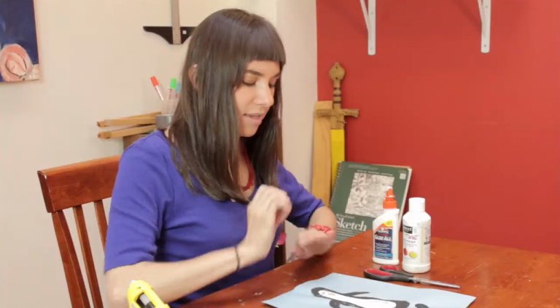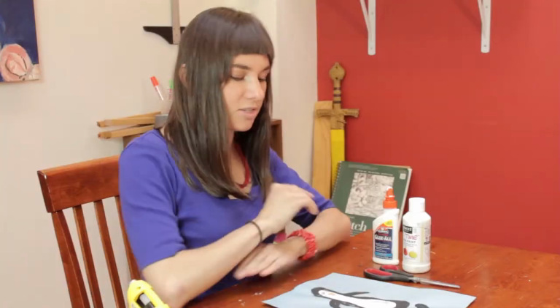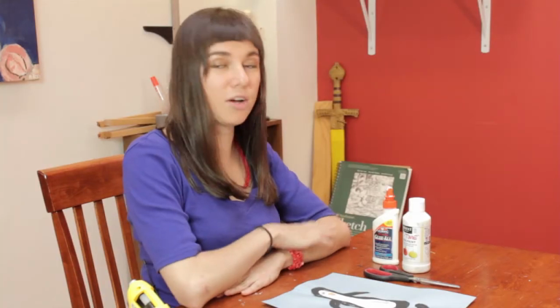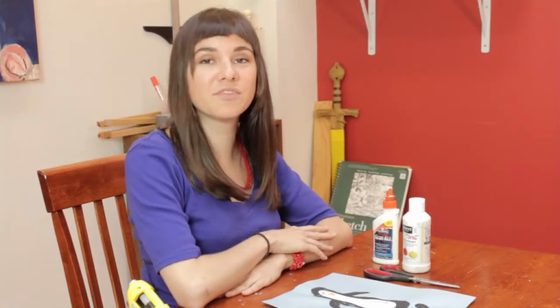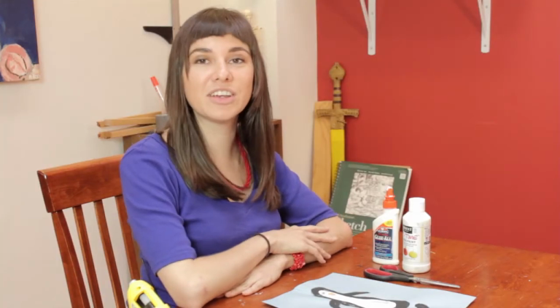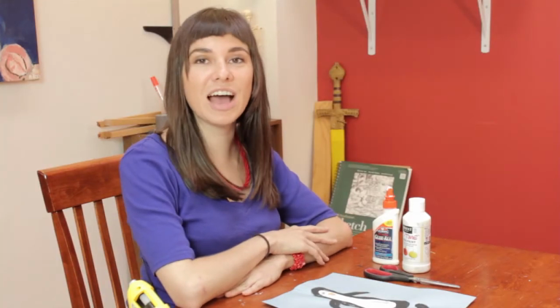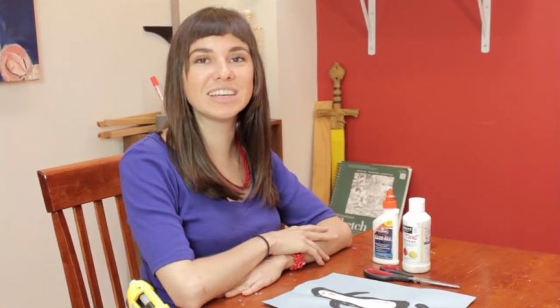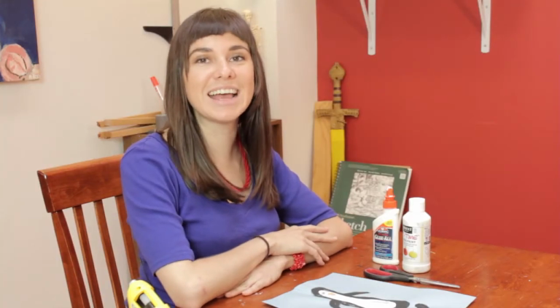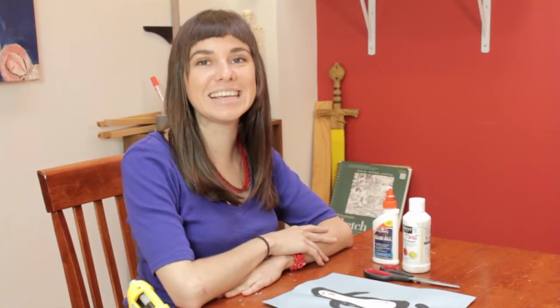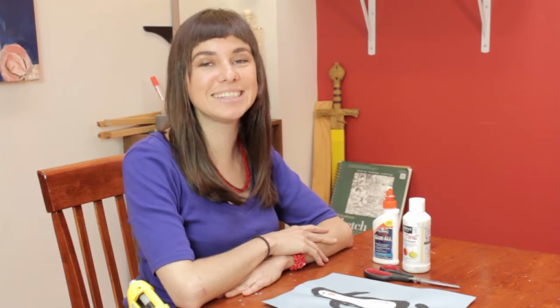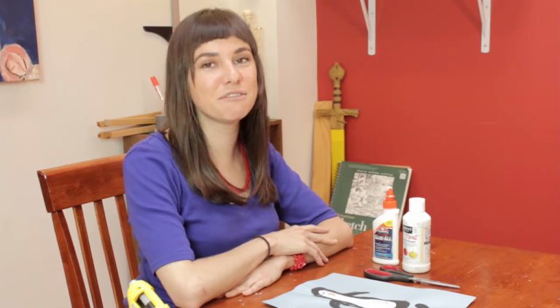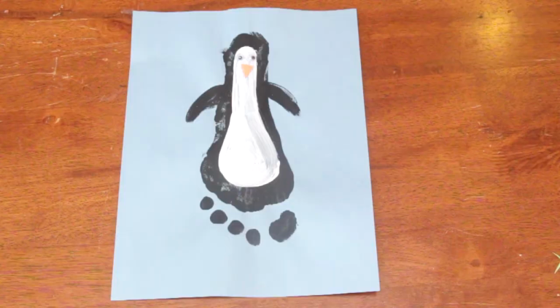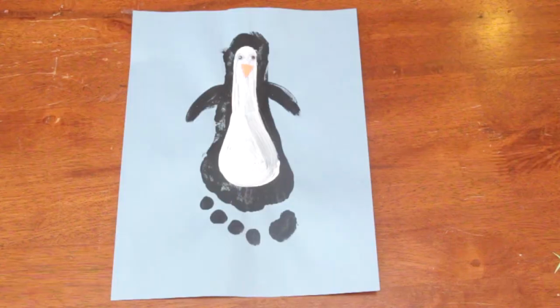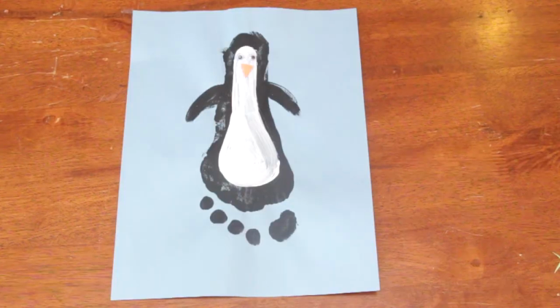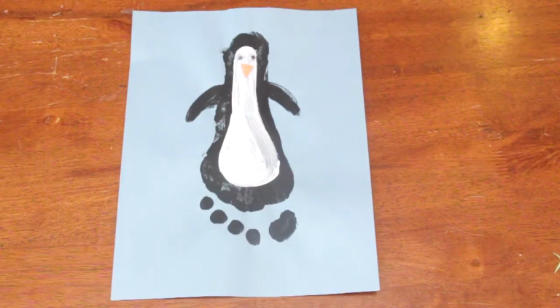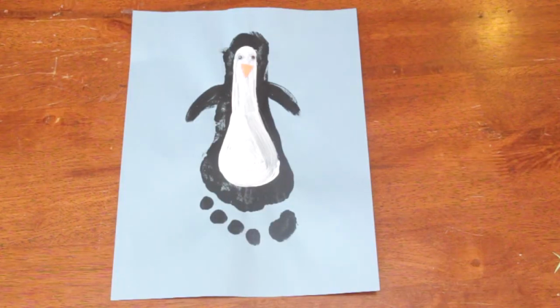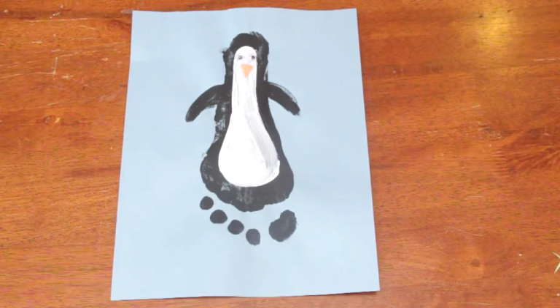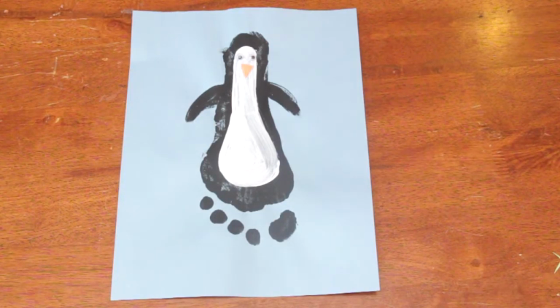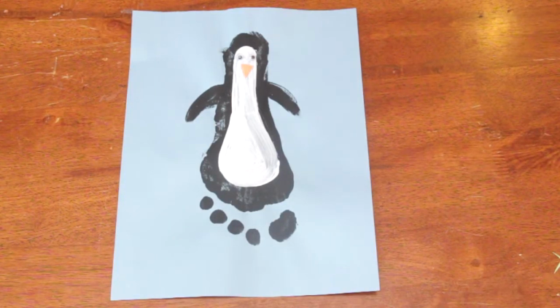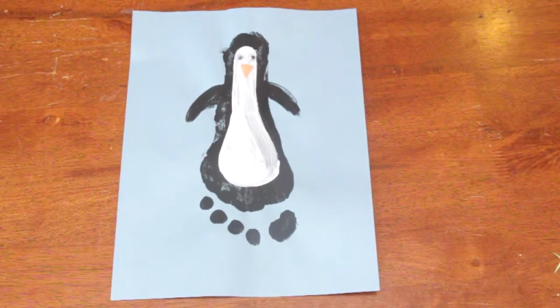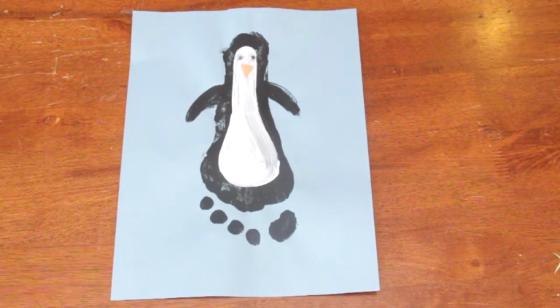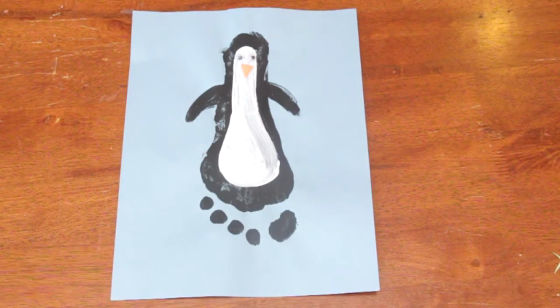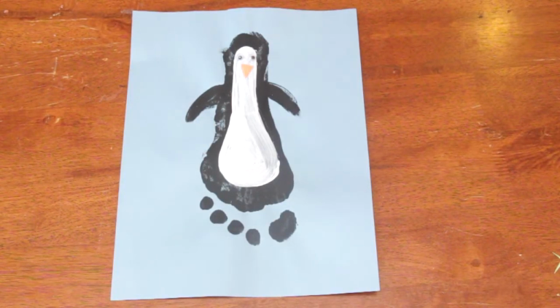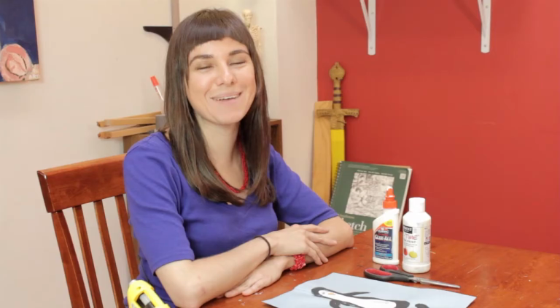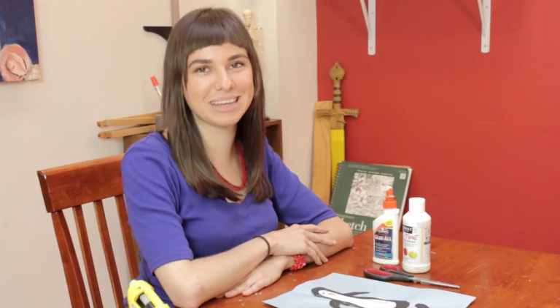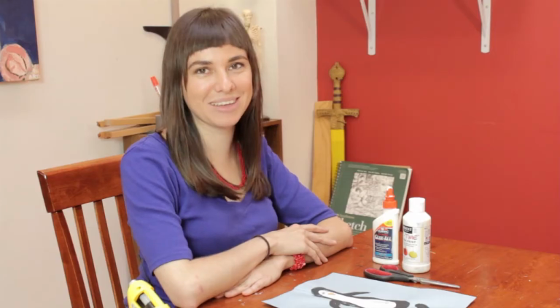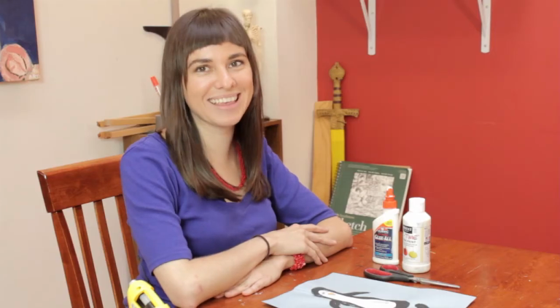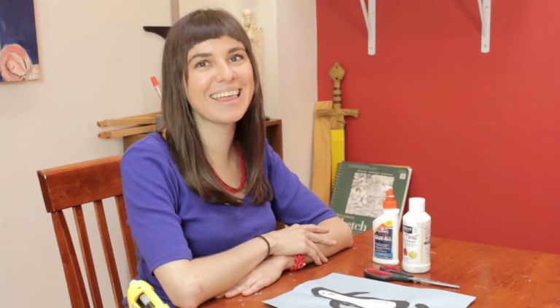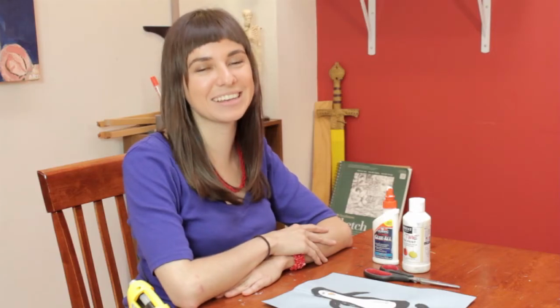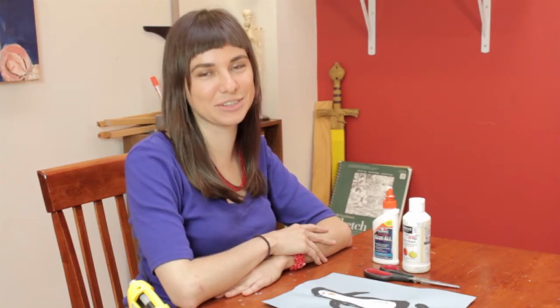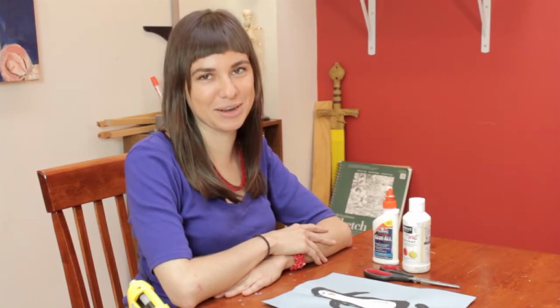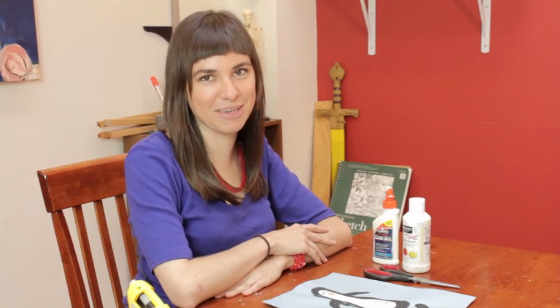So there you have it, an easy, fun penguin craft for your kindergartners. I'm Sam Kelly. Thanks for joining me.